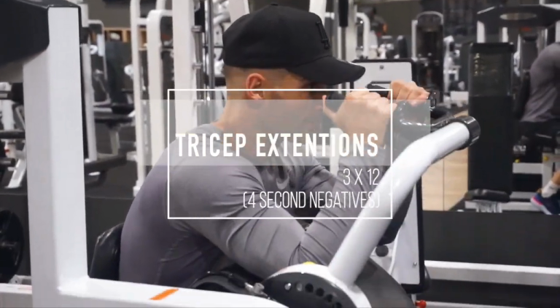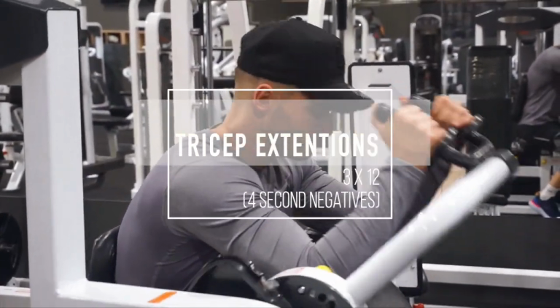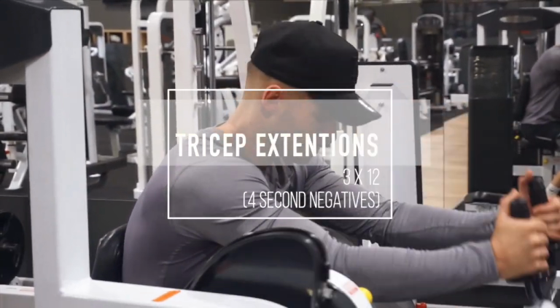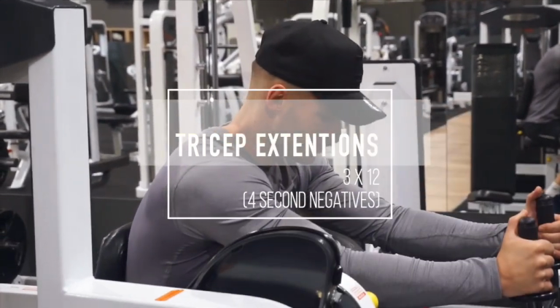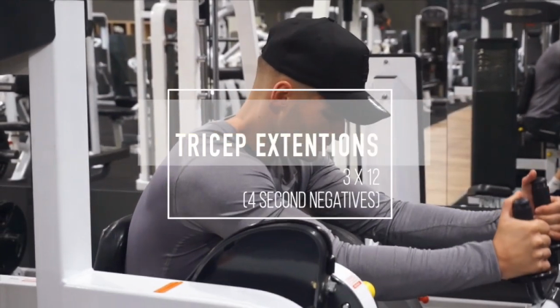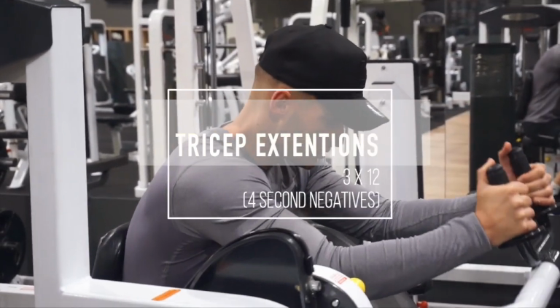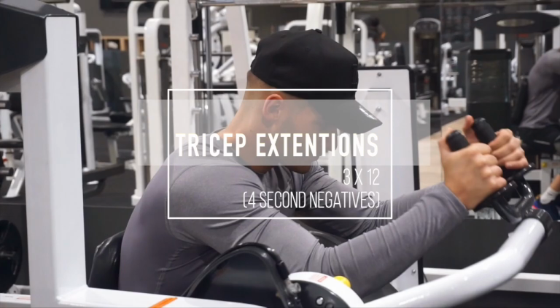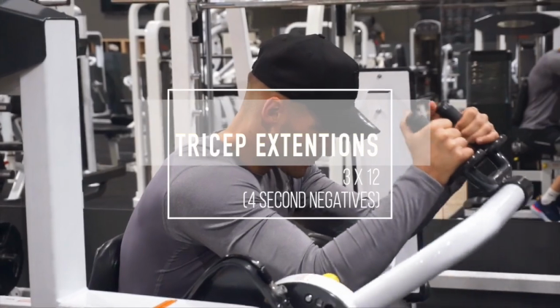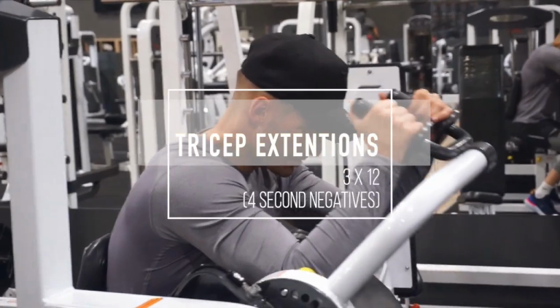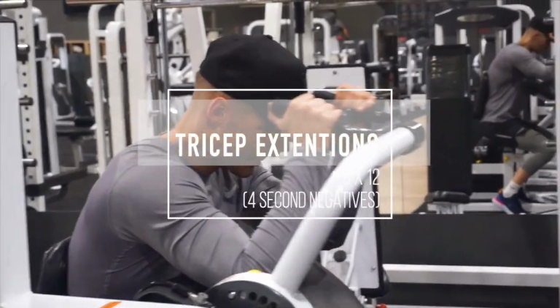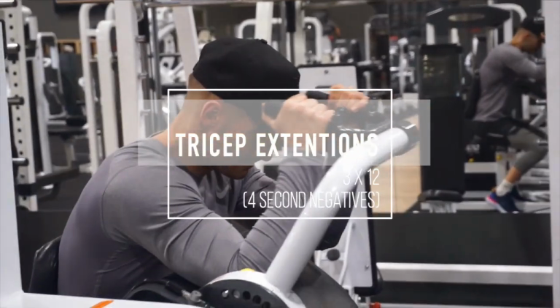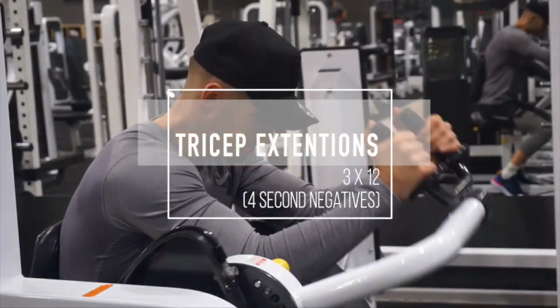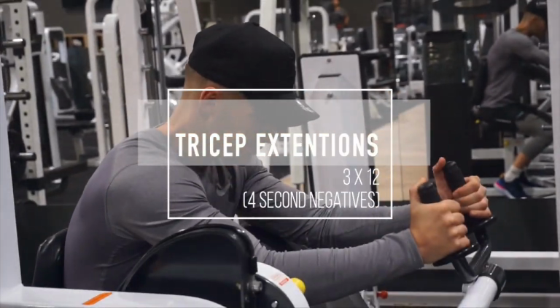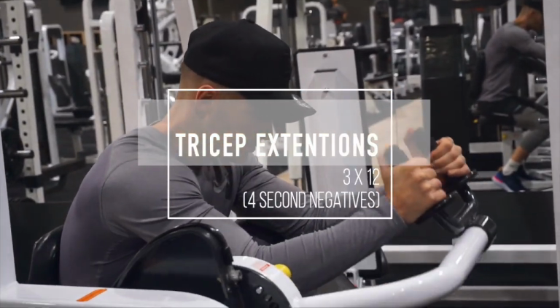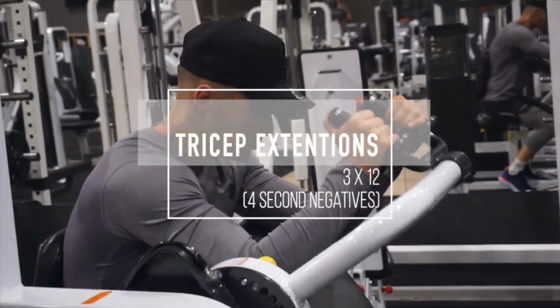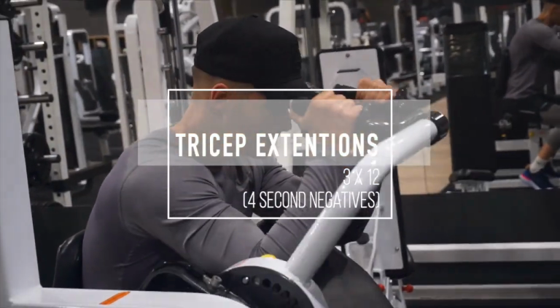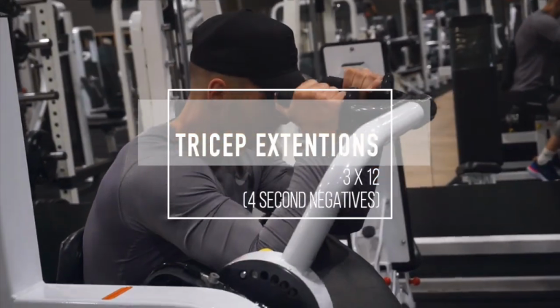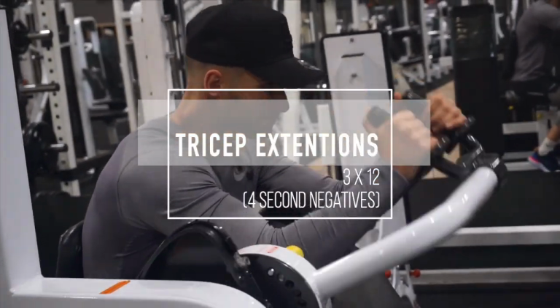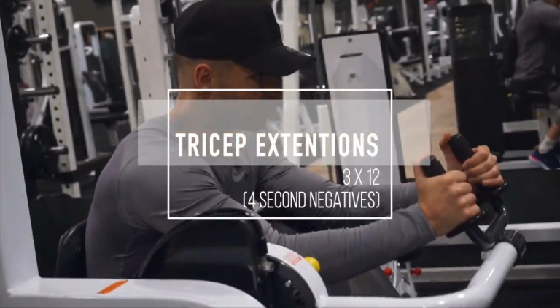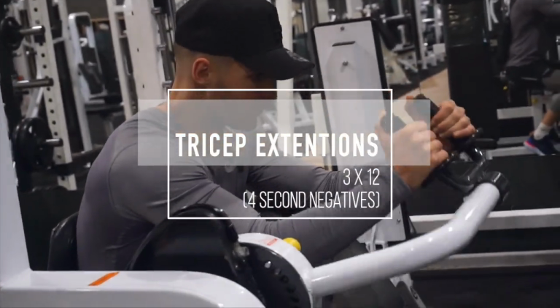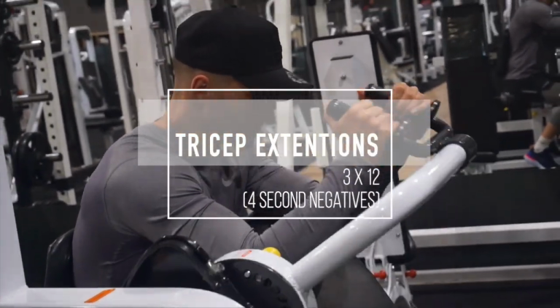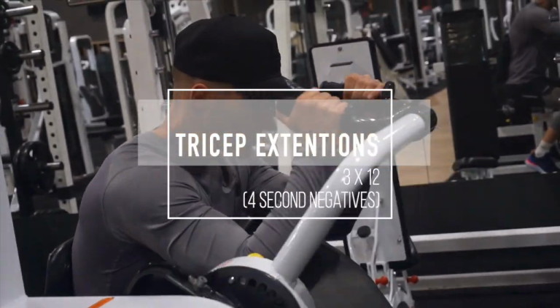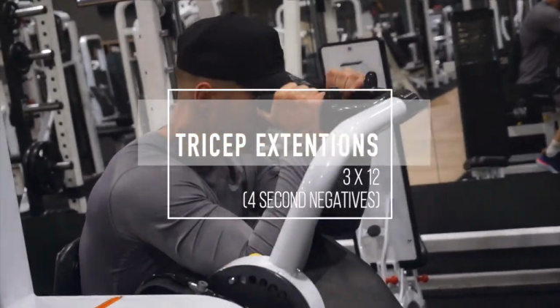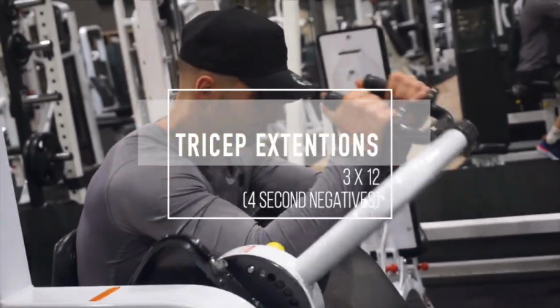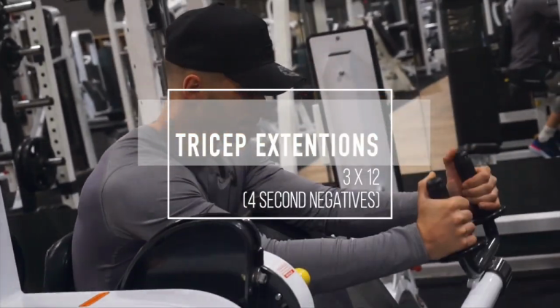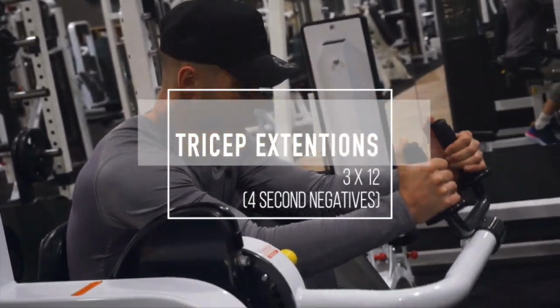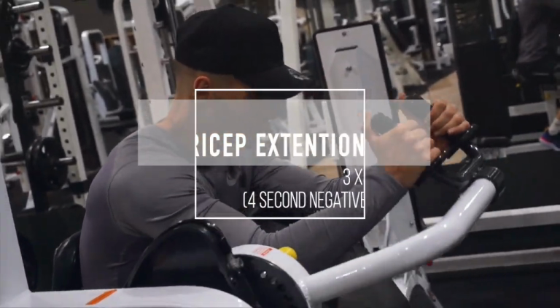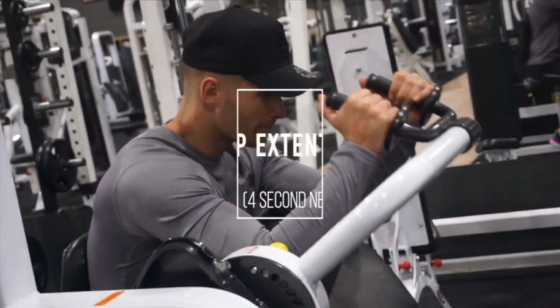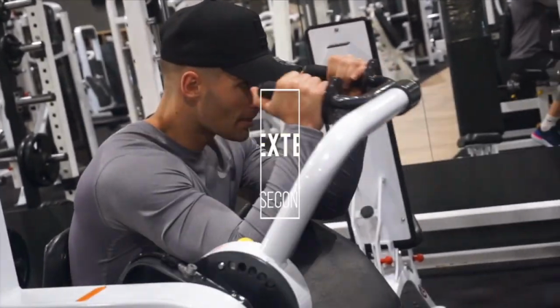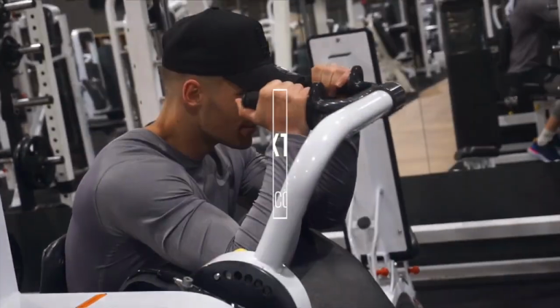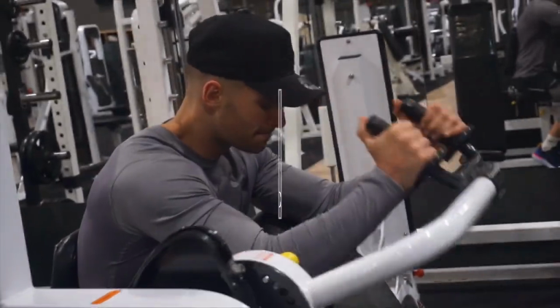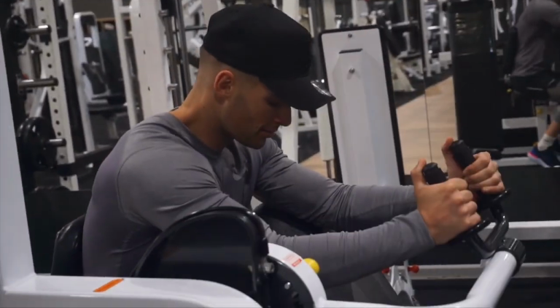Alright, seated tricep extension. It's all about the tempo — 4 second negative as you control that weight back in.